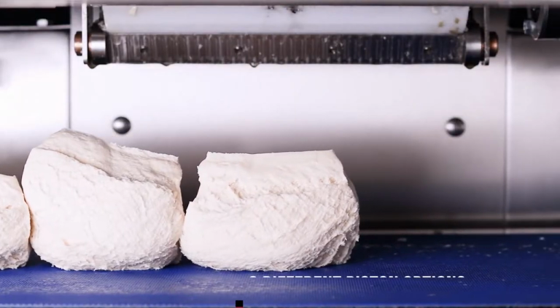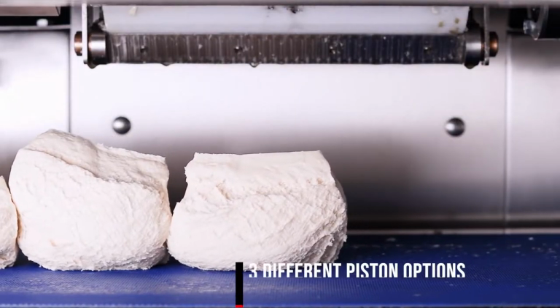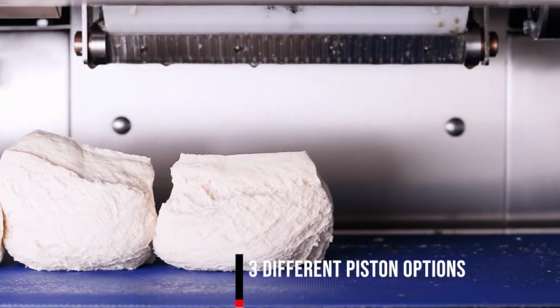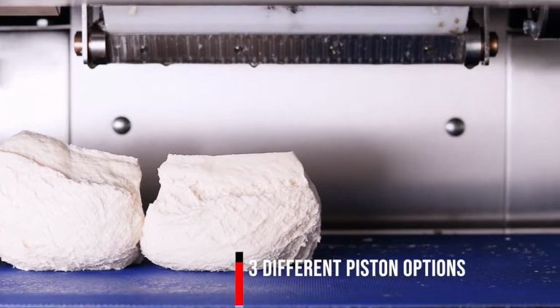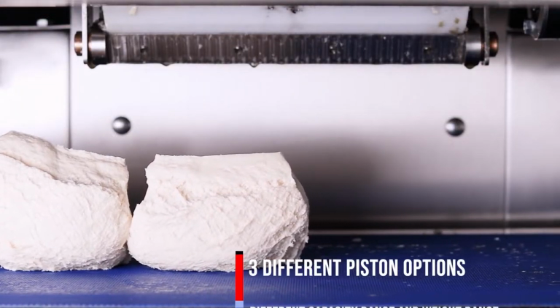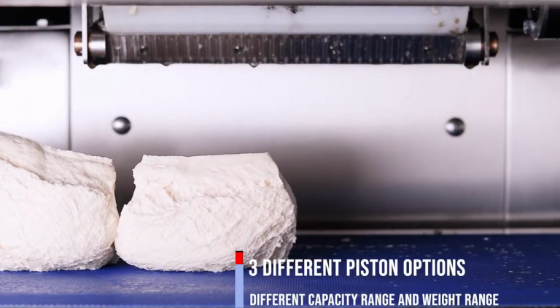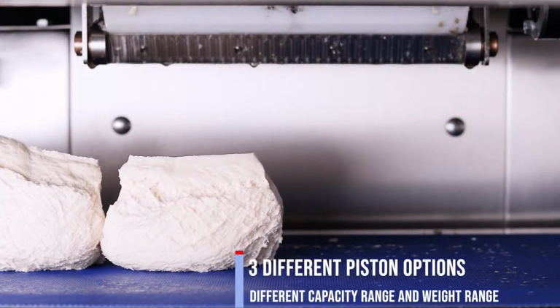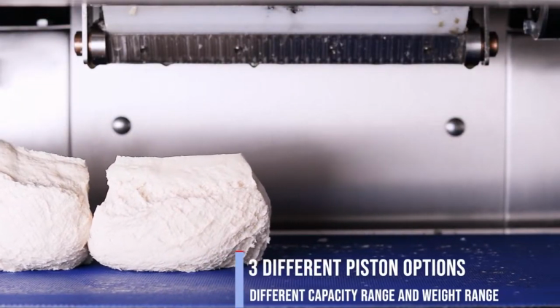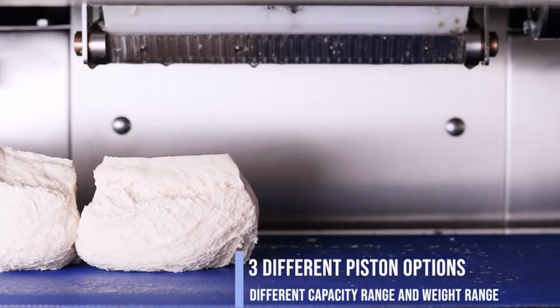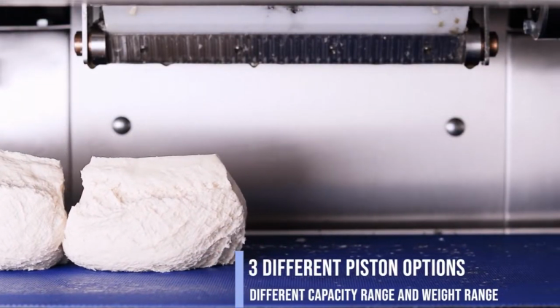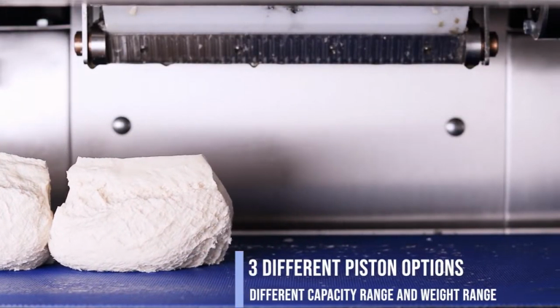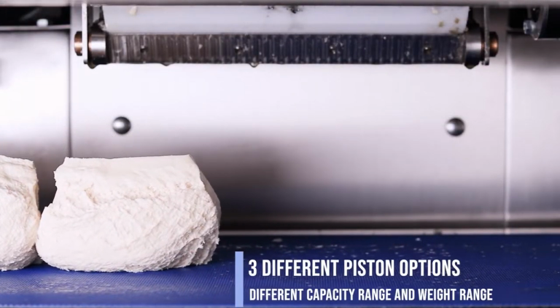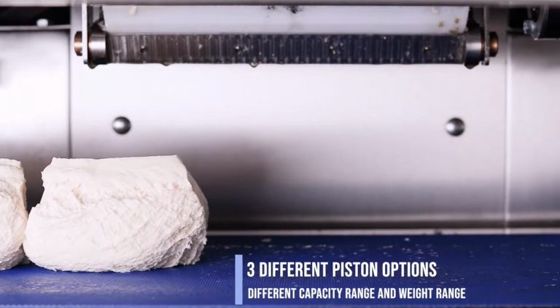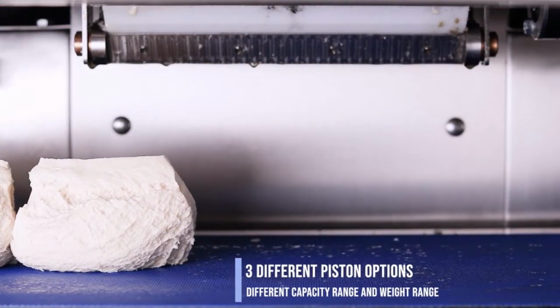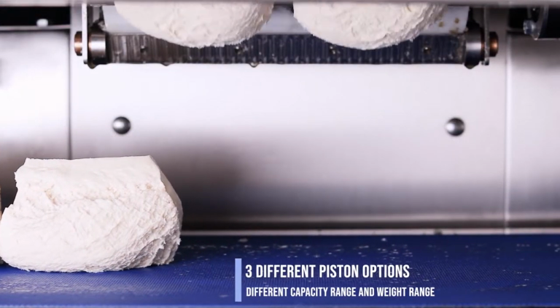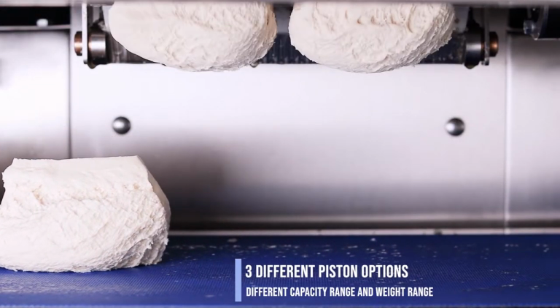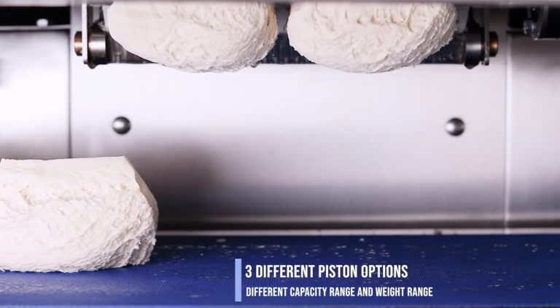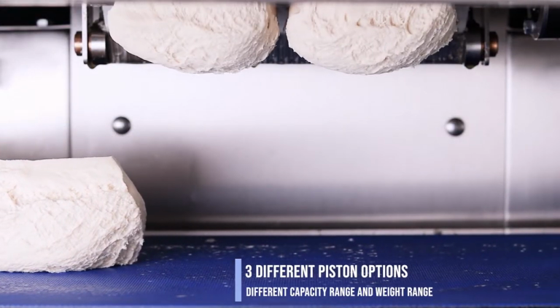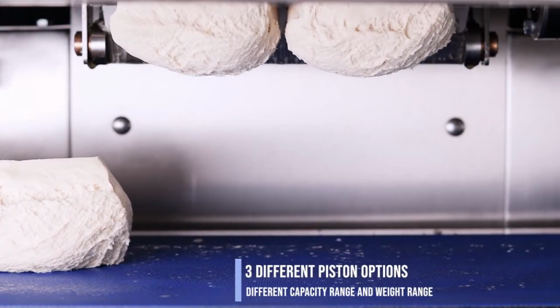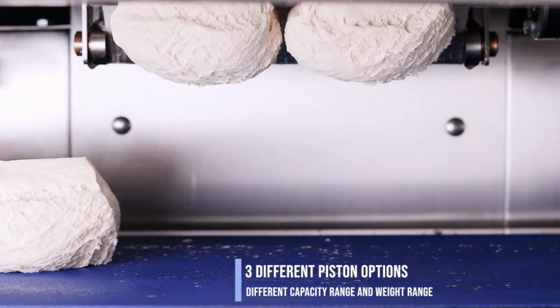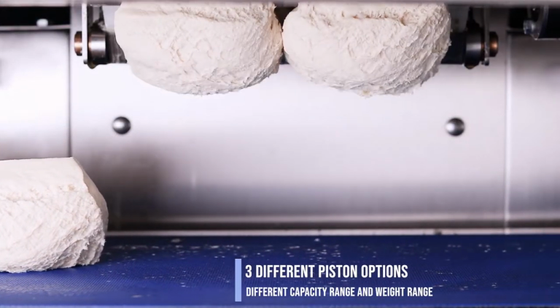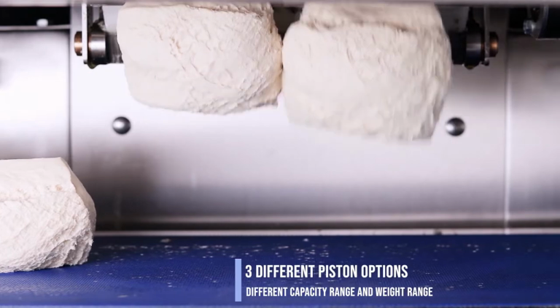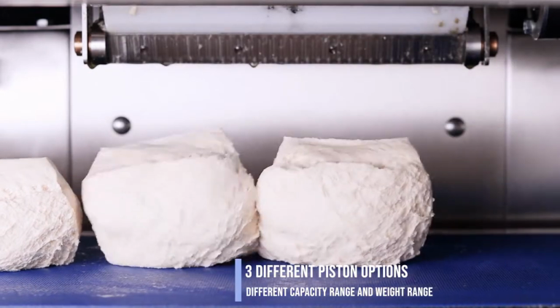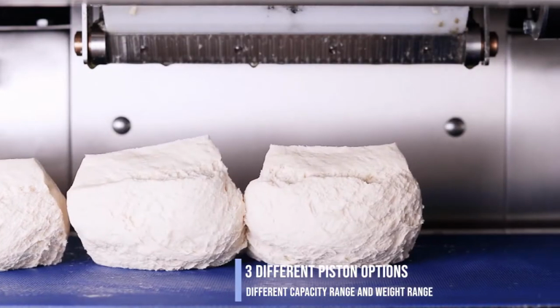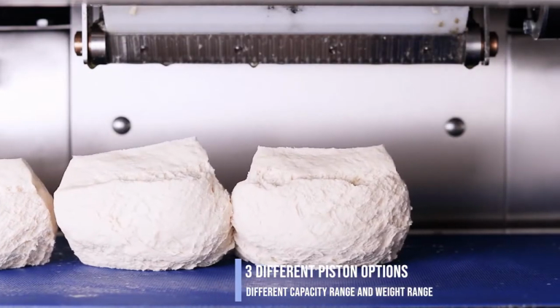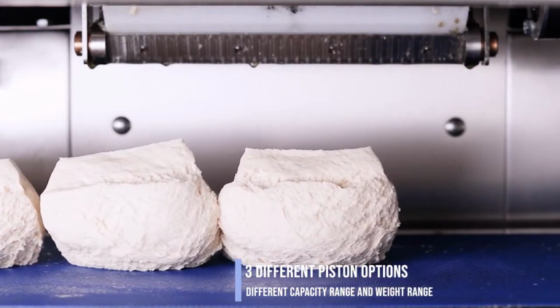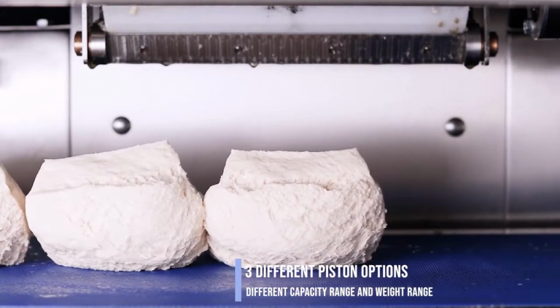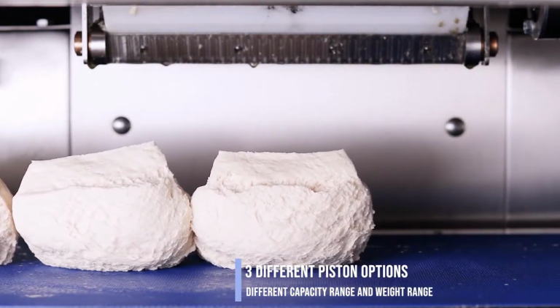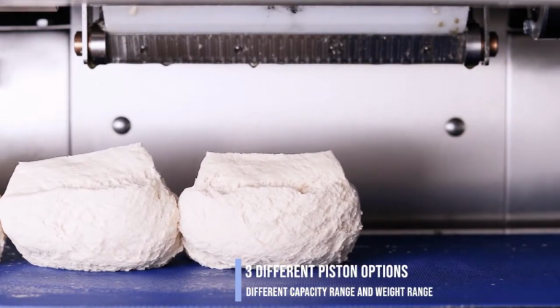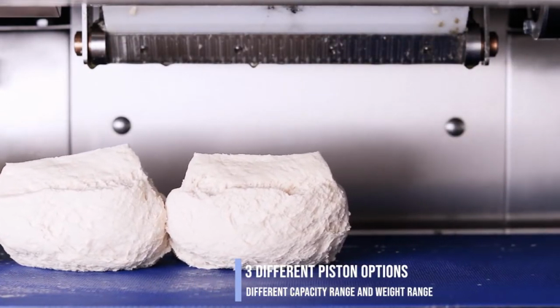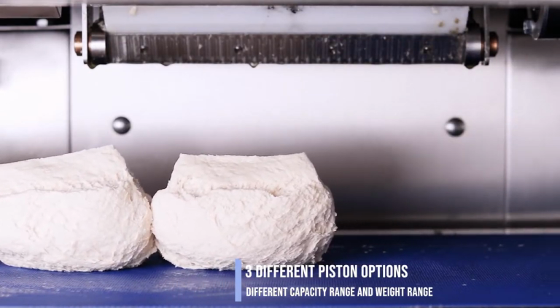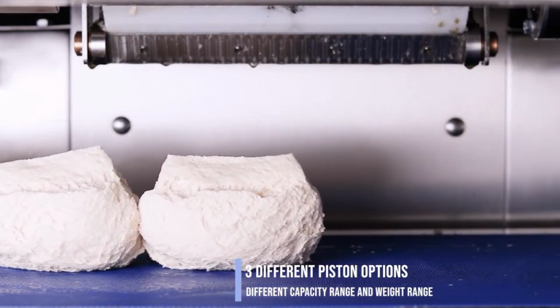Continent has three different piston options, with different capacity range and weight range.